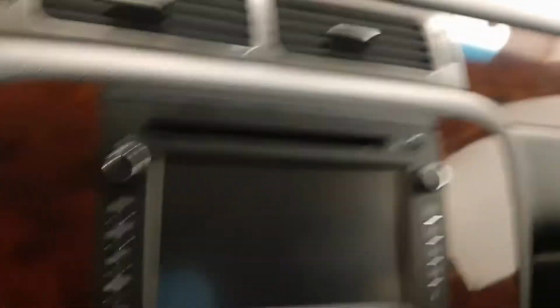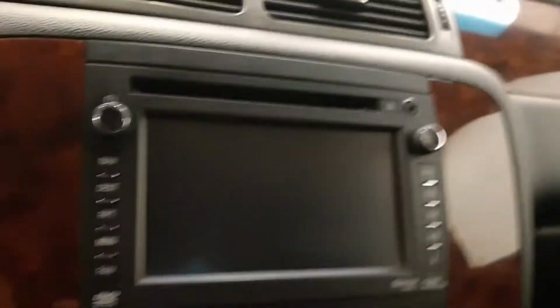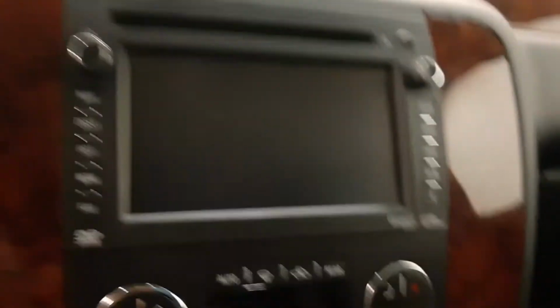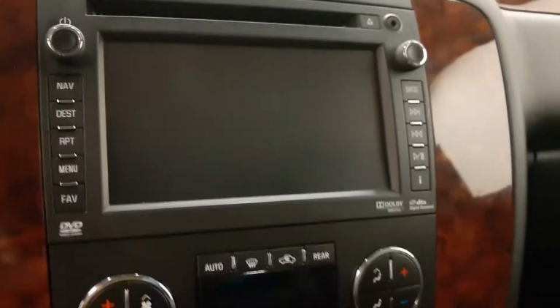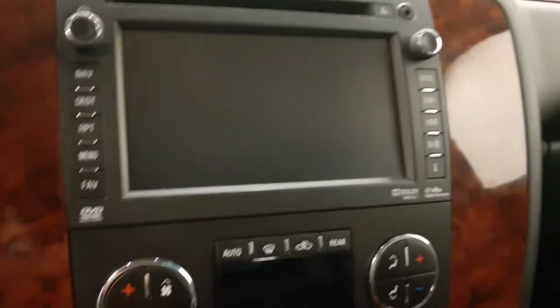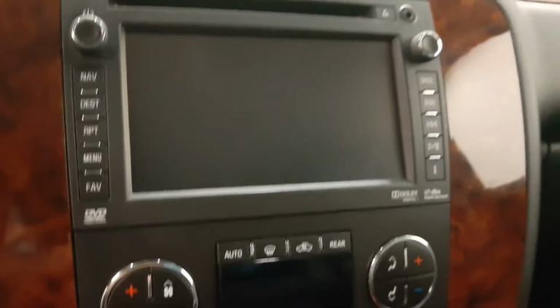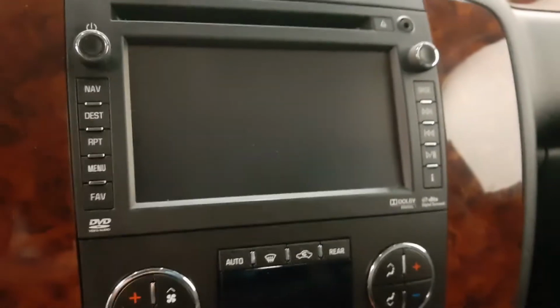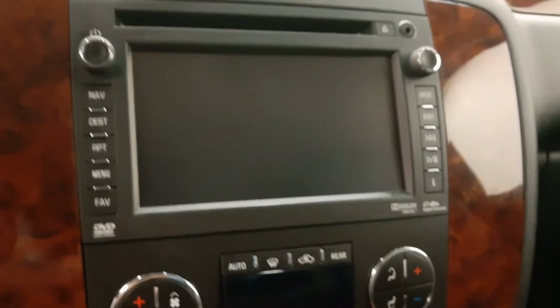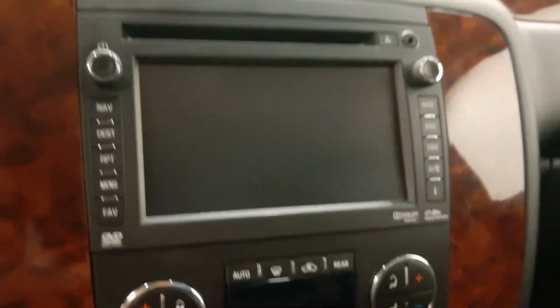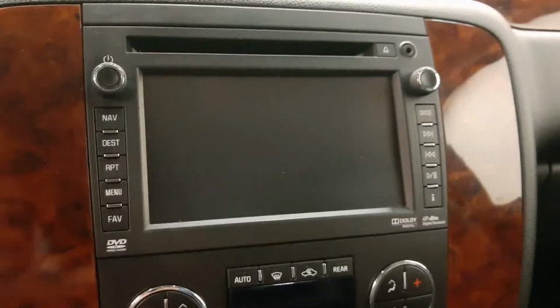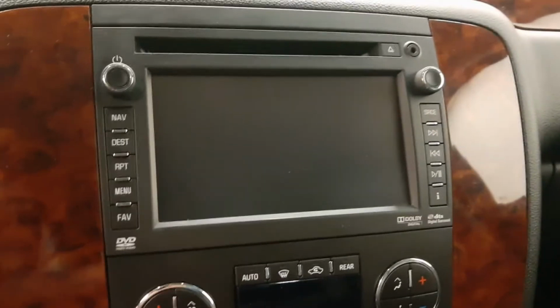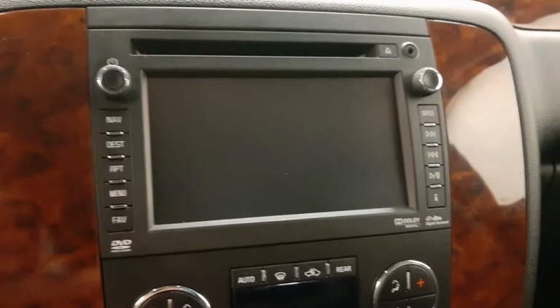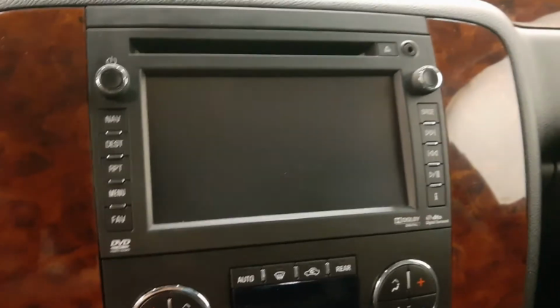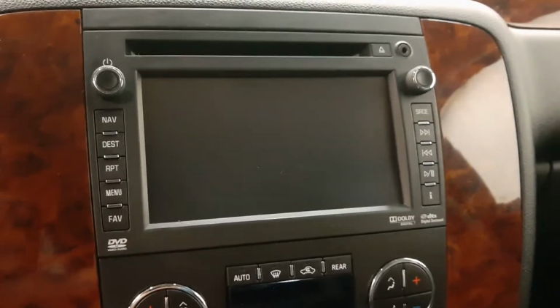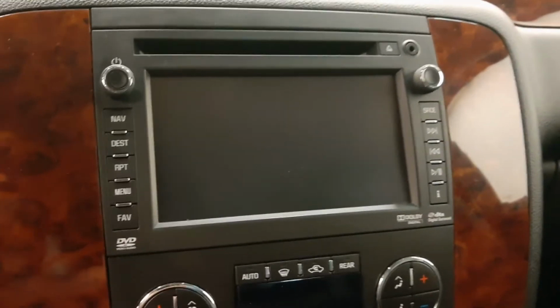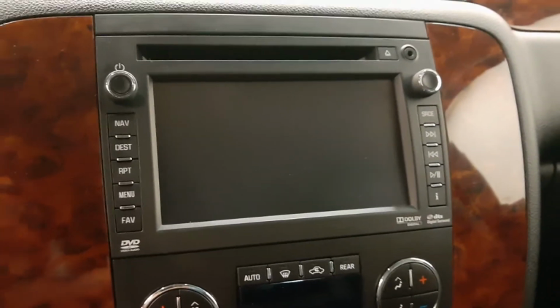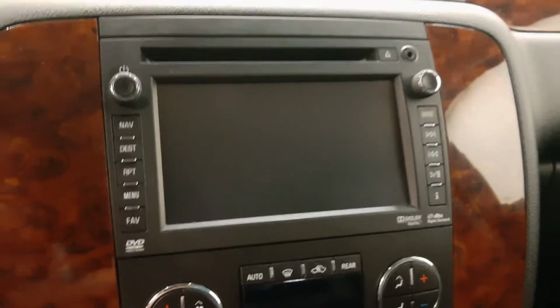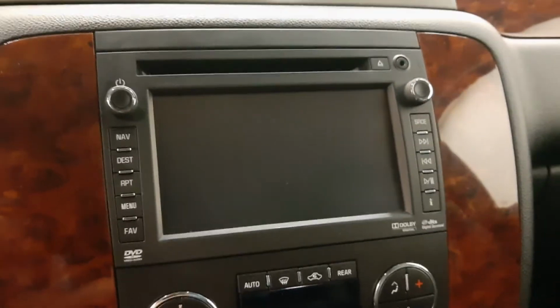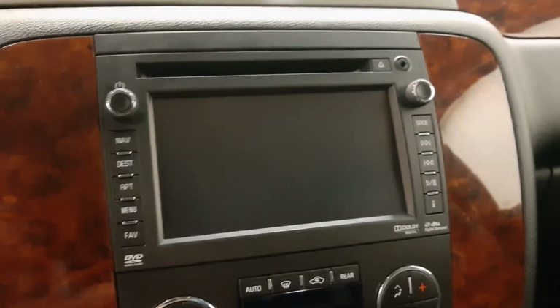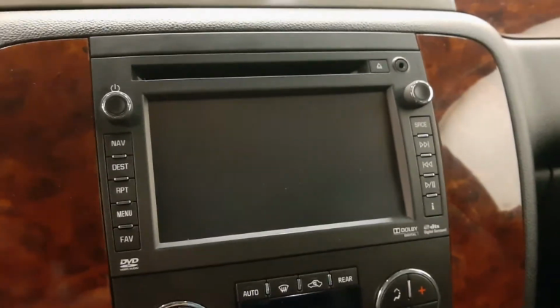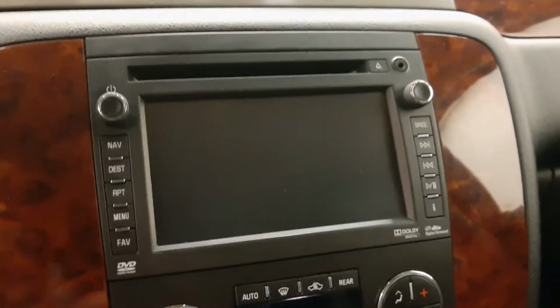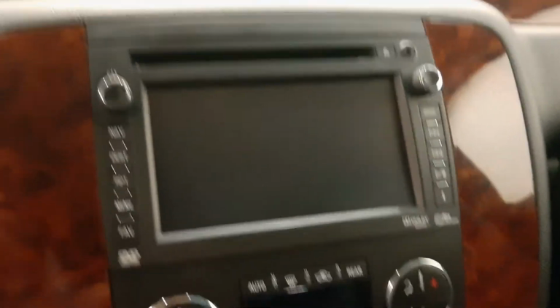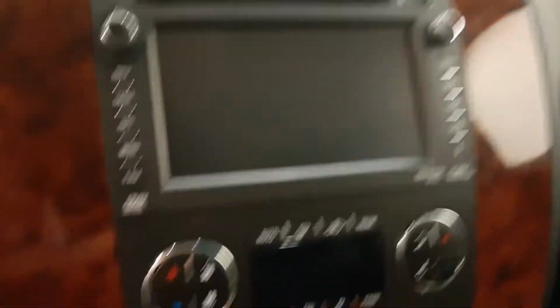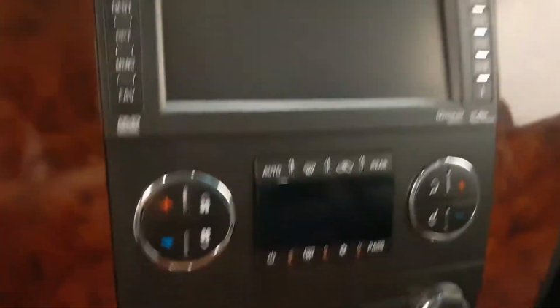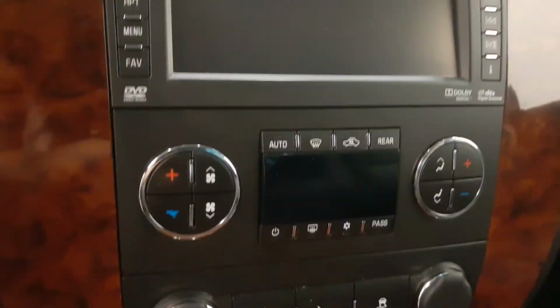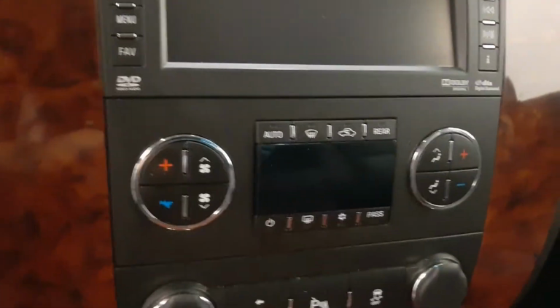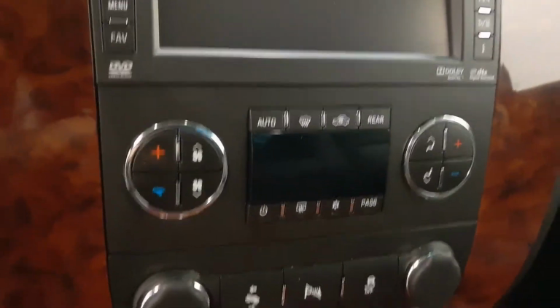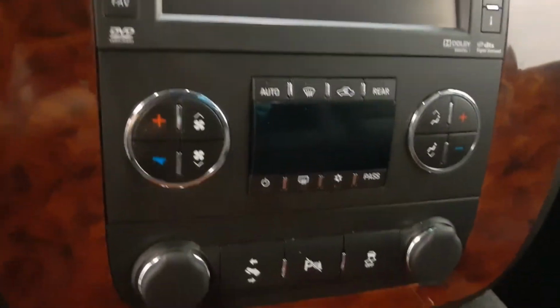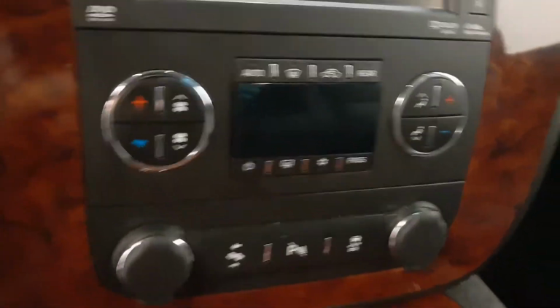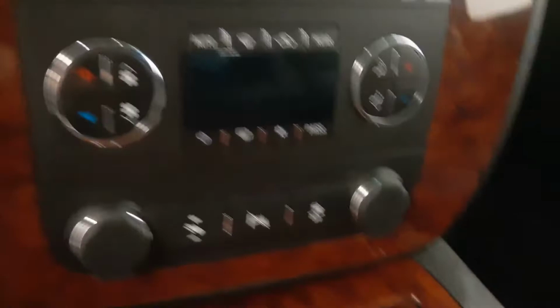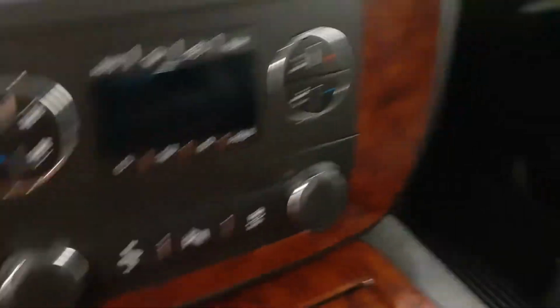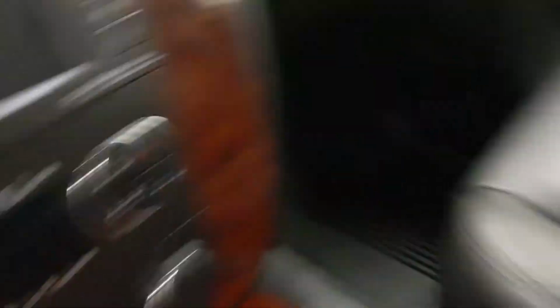AM-FM radio with built-in CD player, aux and USB, built-in backup camera and navigation, dual zone climate control.